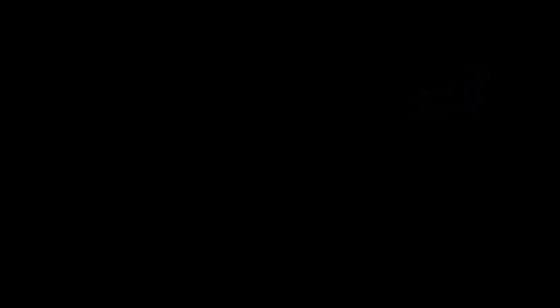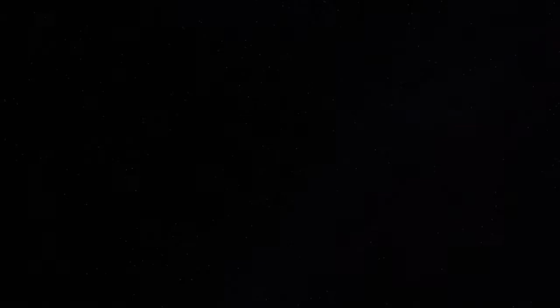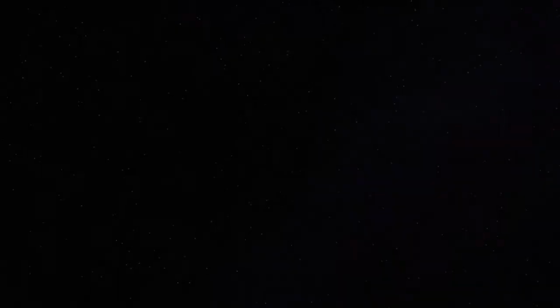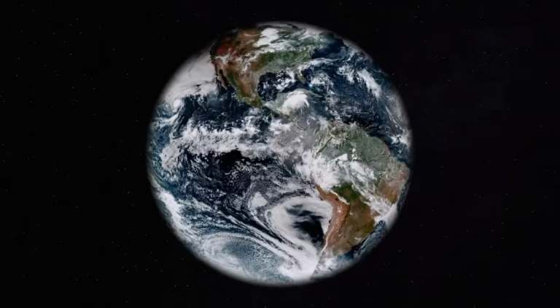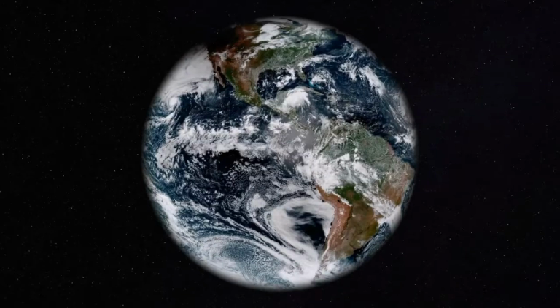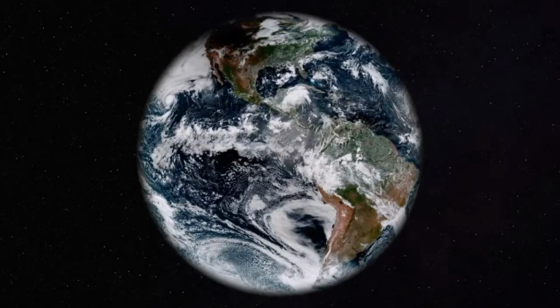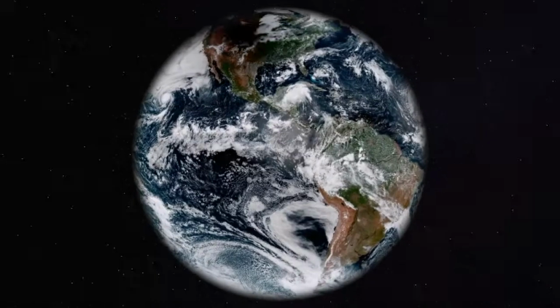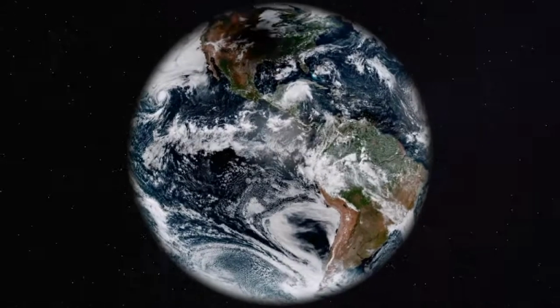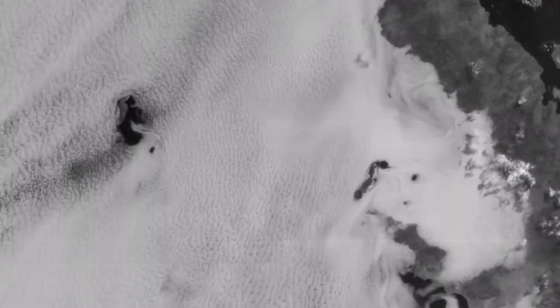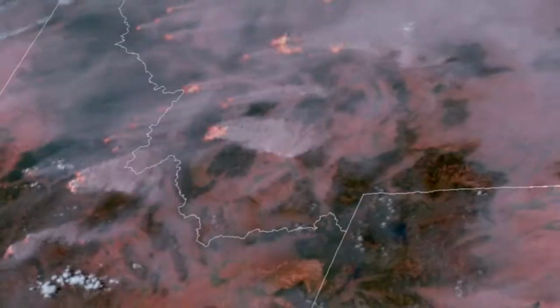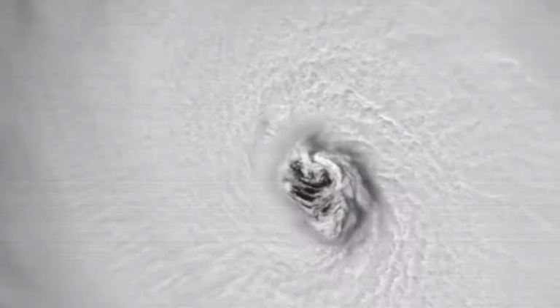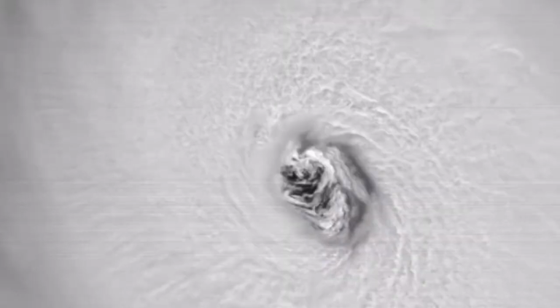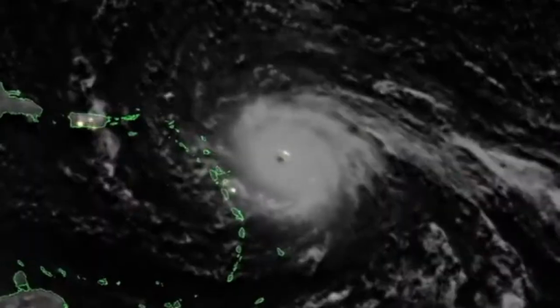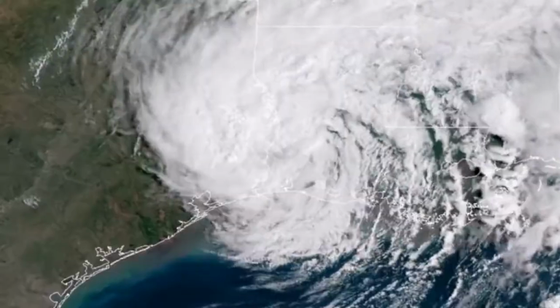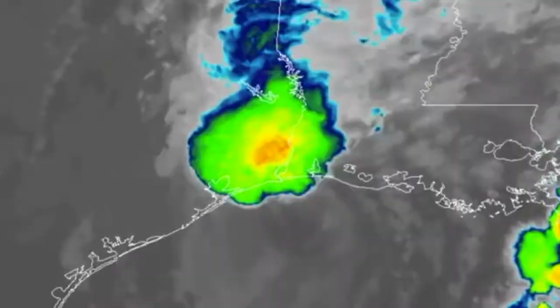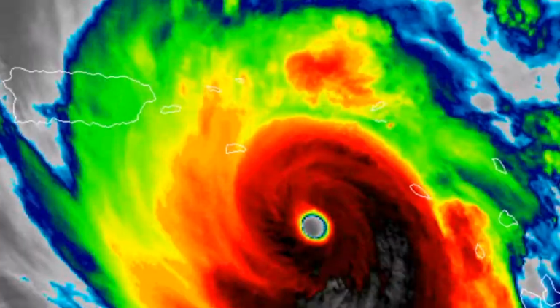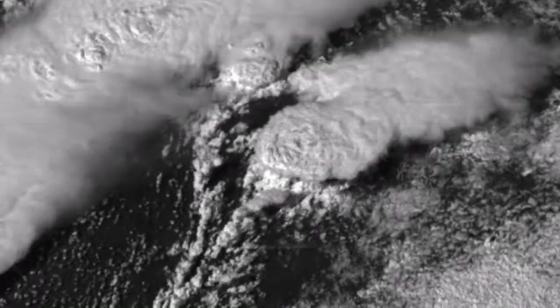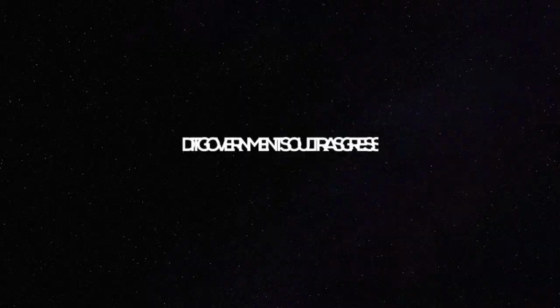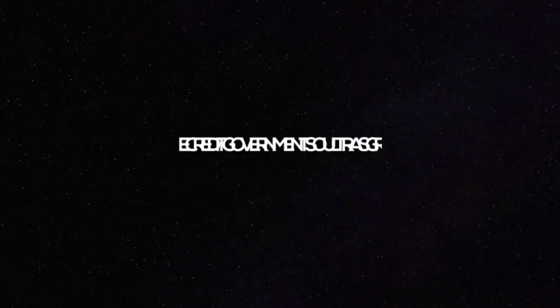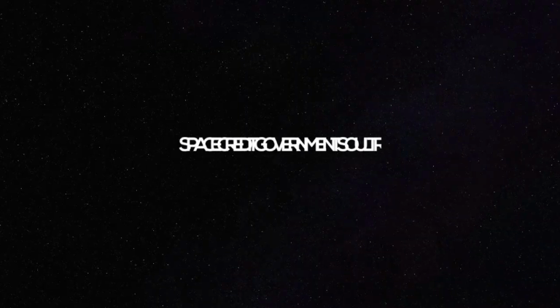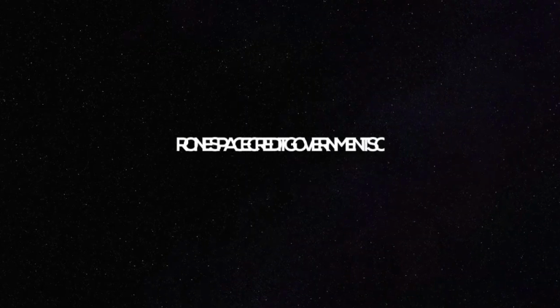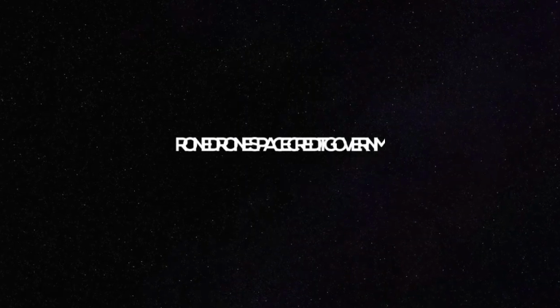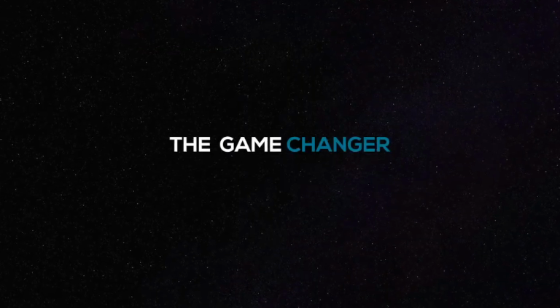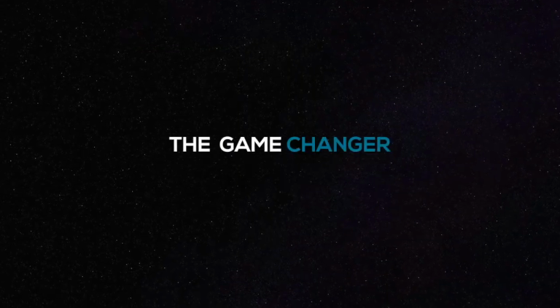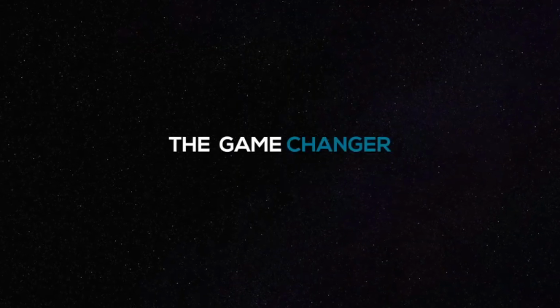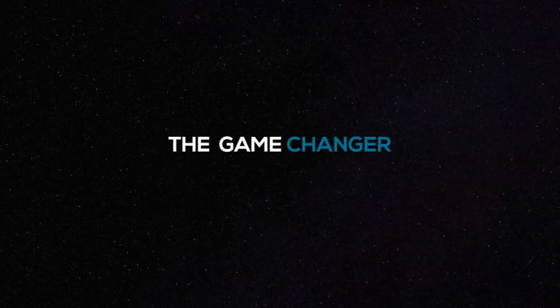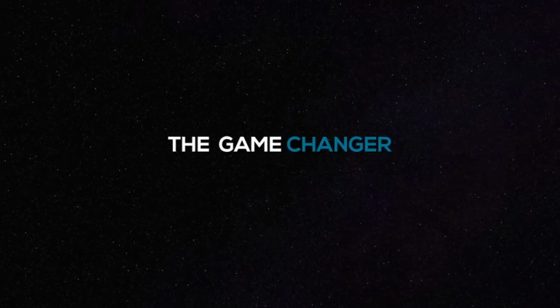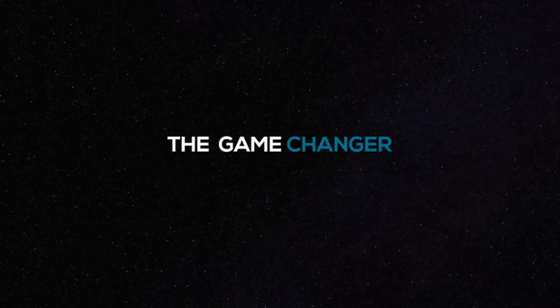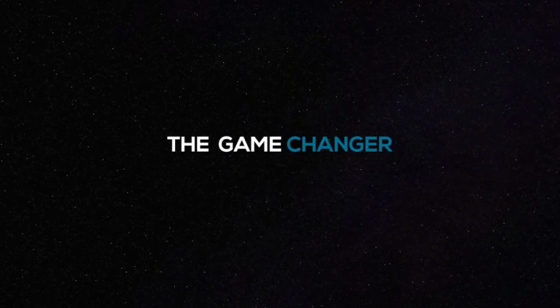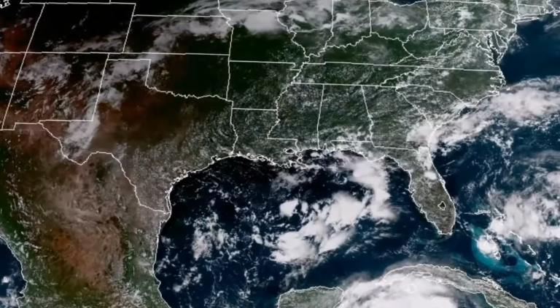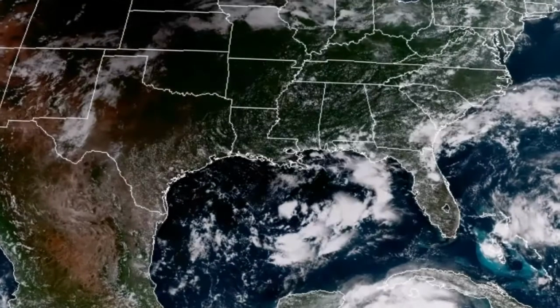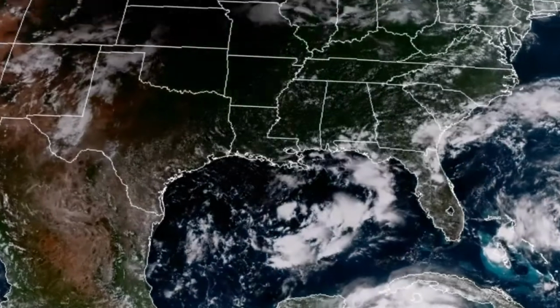T-minus 30 seconds and counting. Beginning of a new era. PCS reduced for launch.